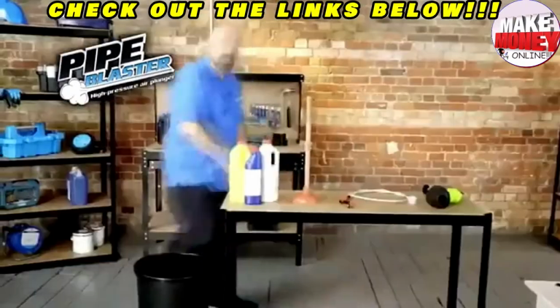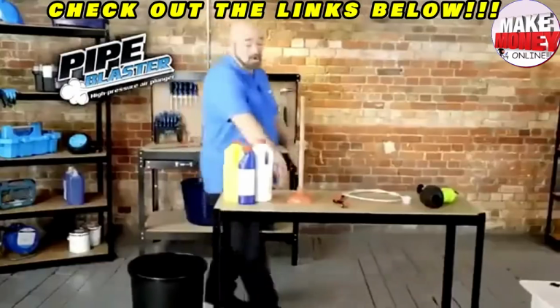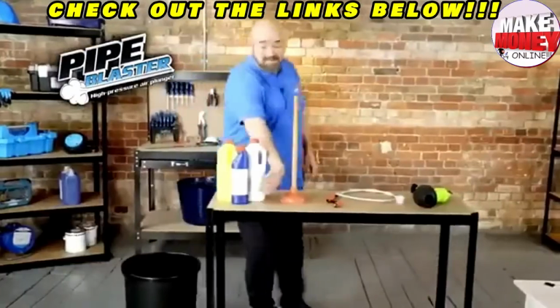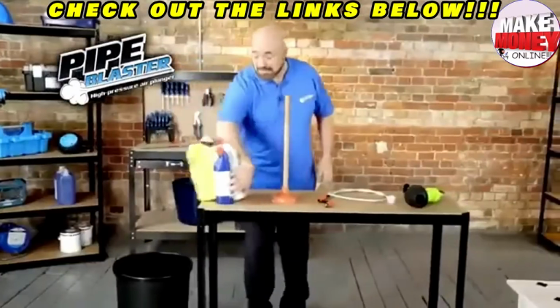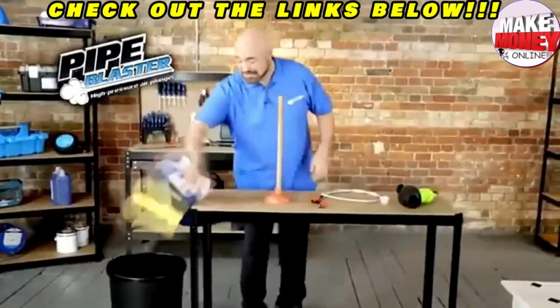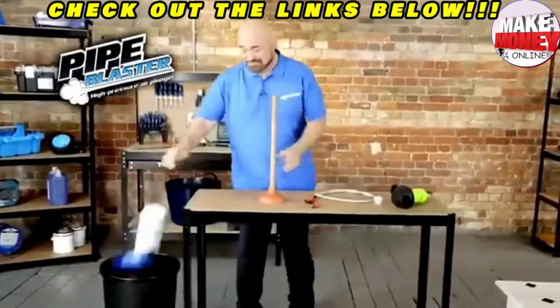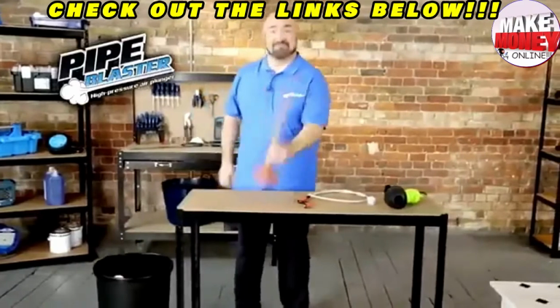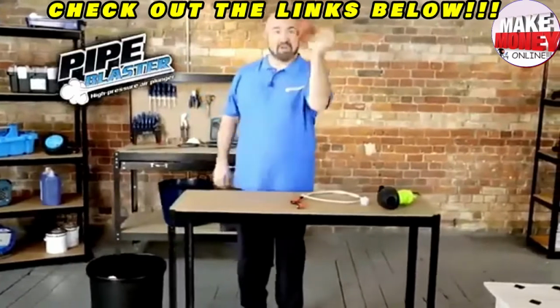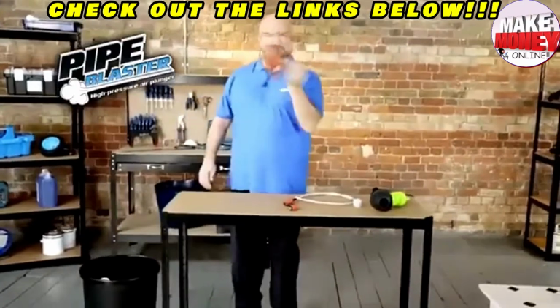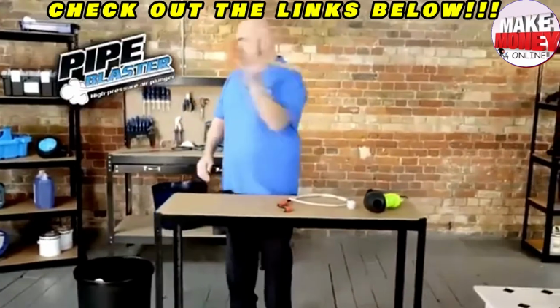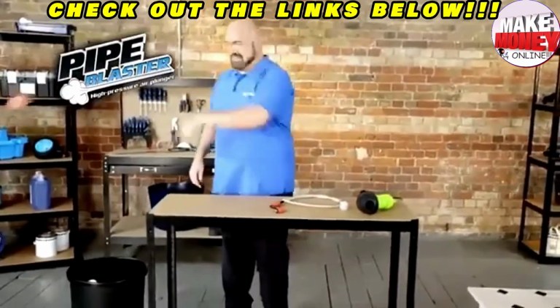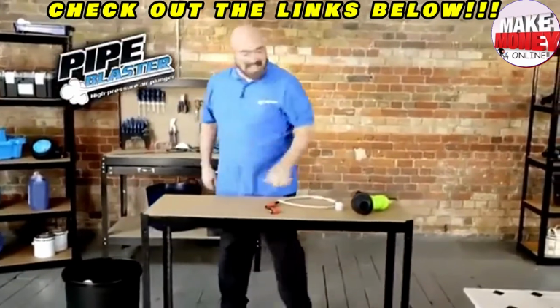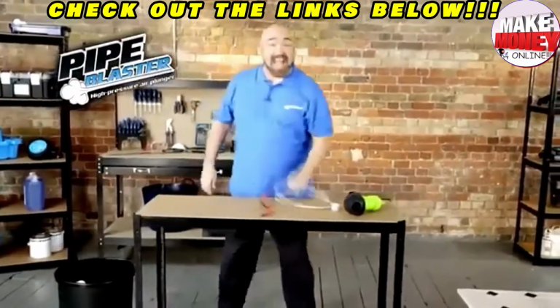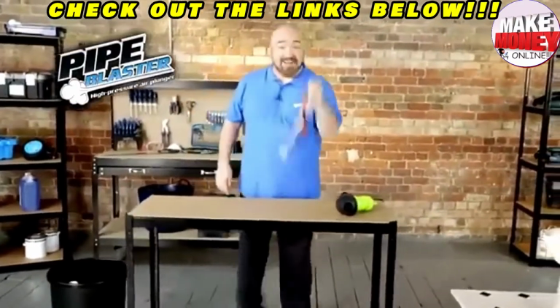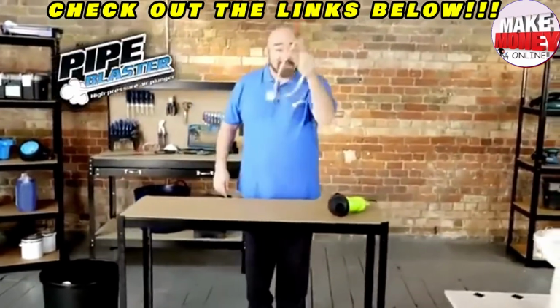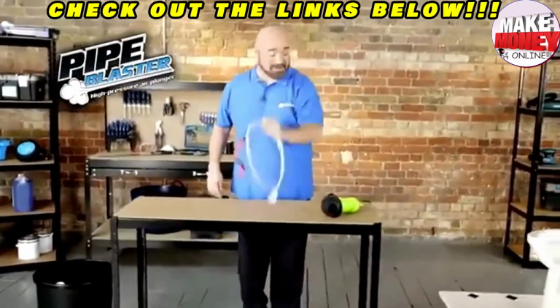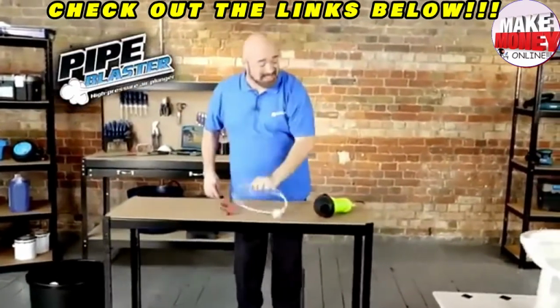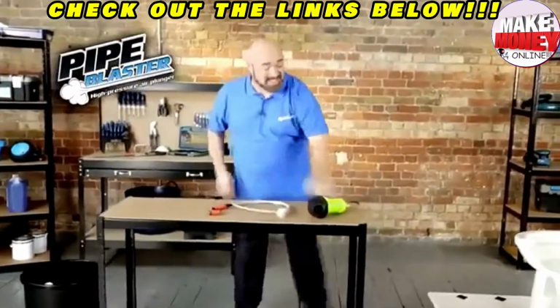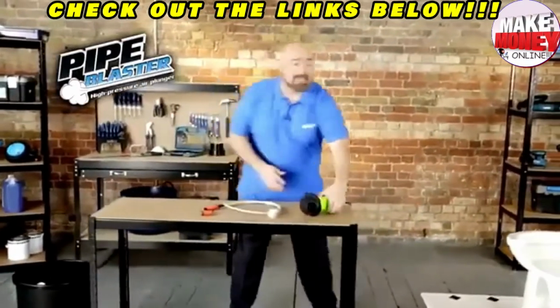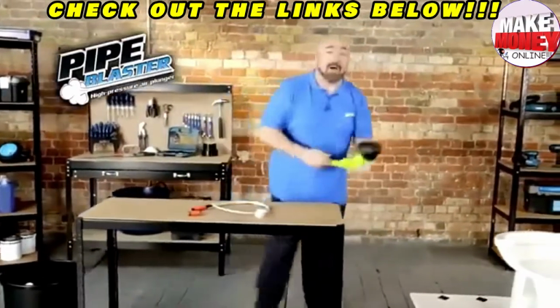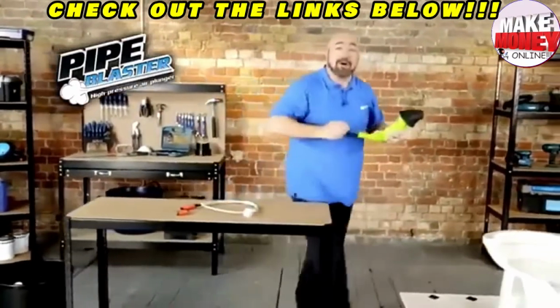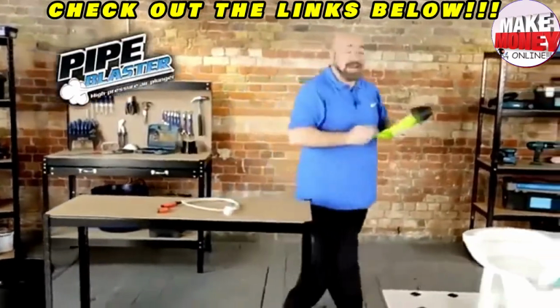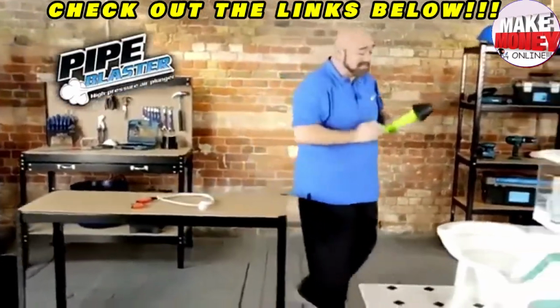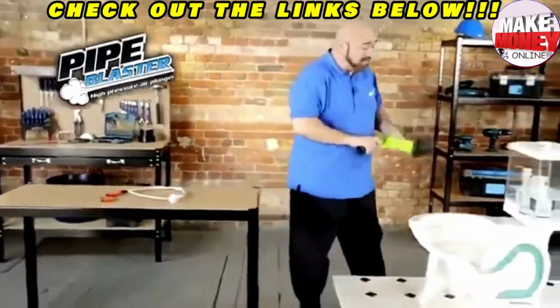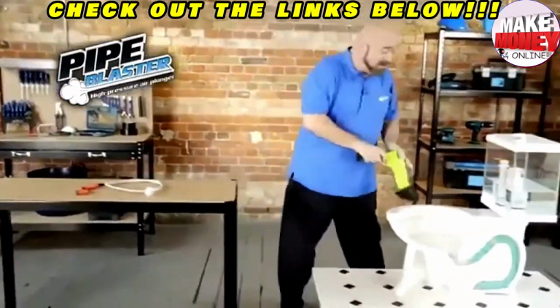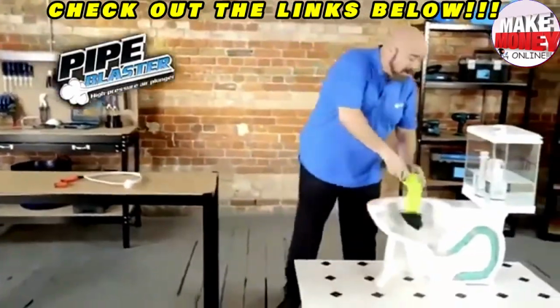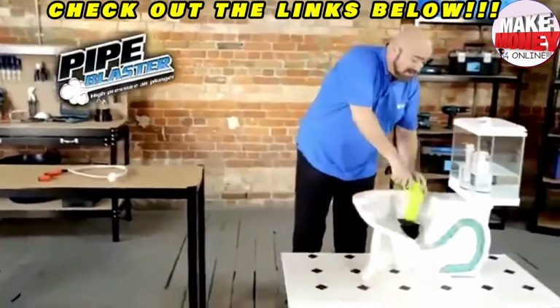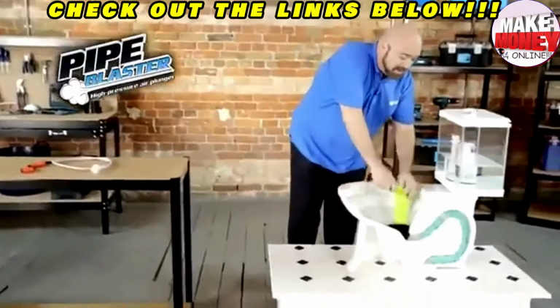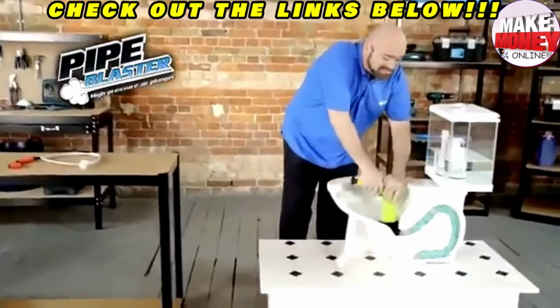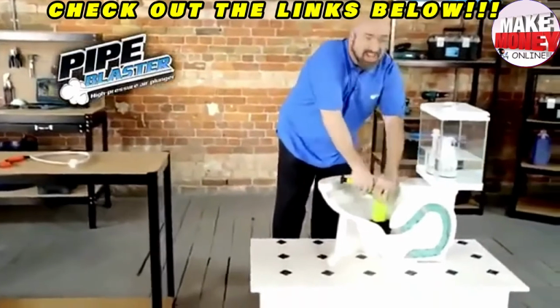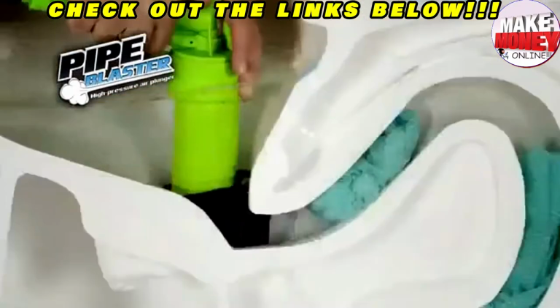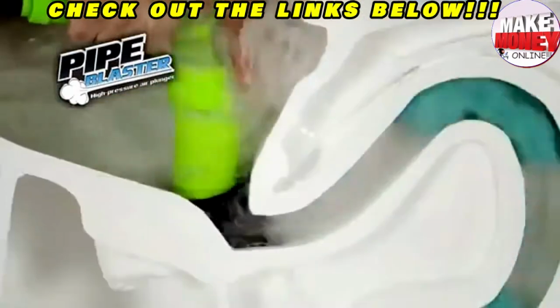No chemicals, no tricks, and no tools. Just pump, place, and power away those blocks and clogs.